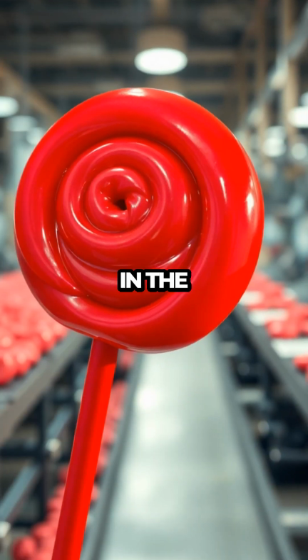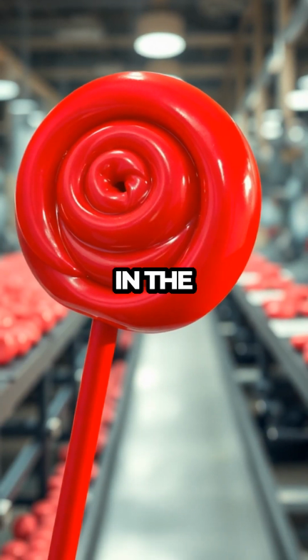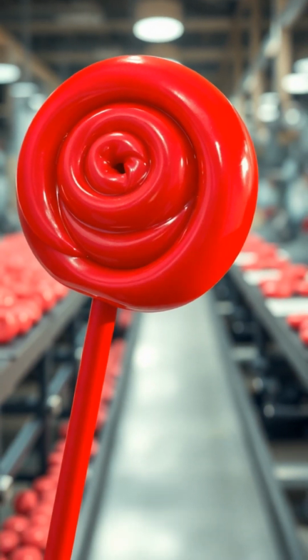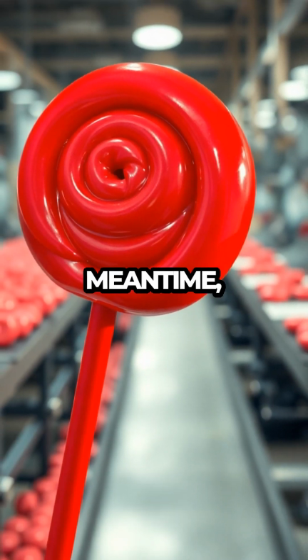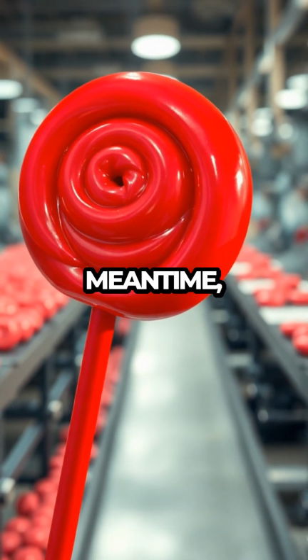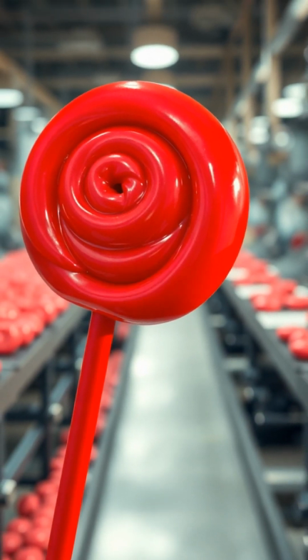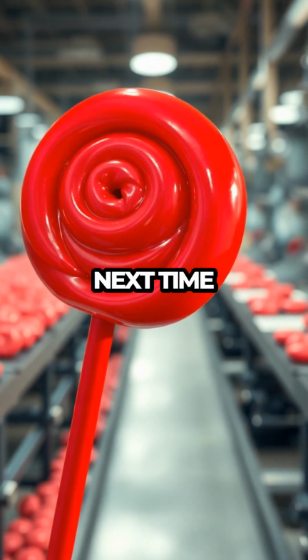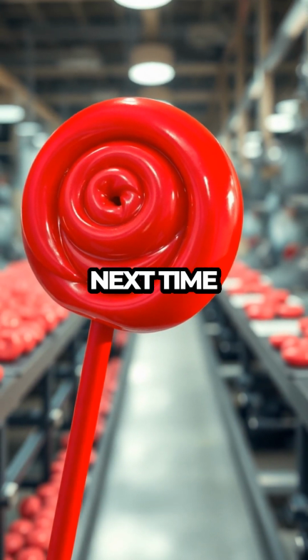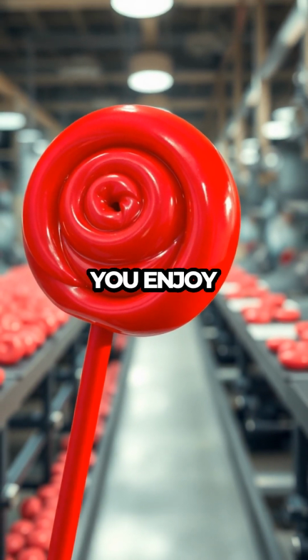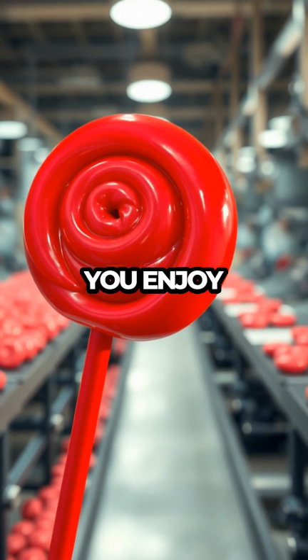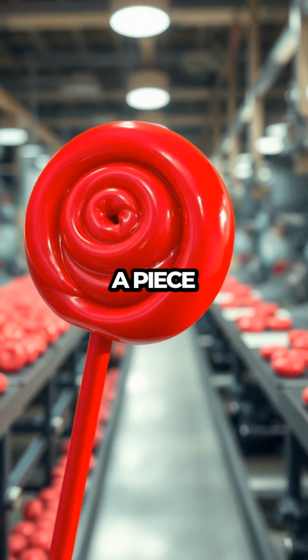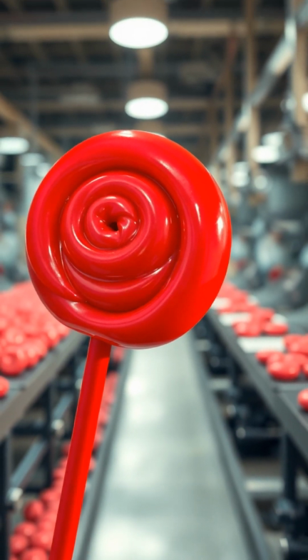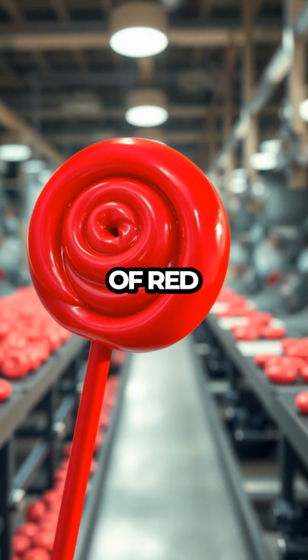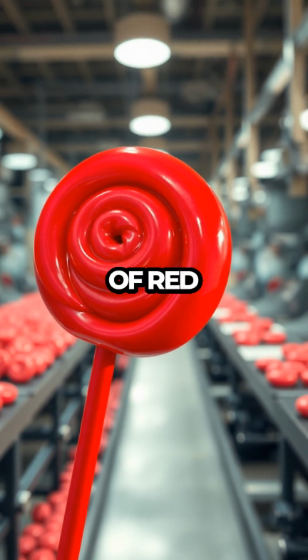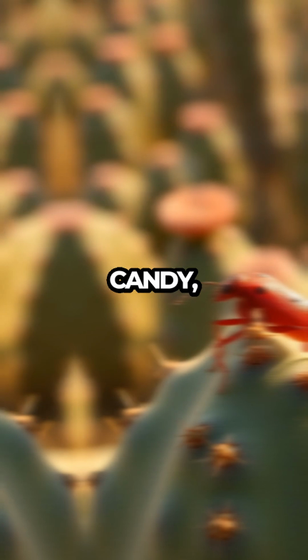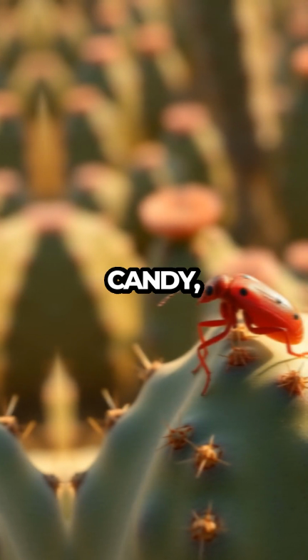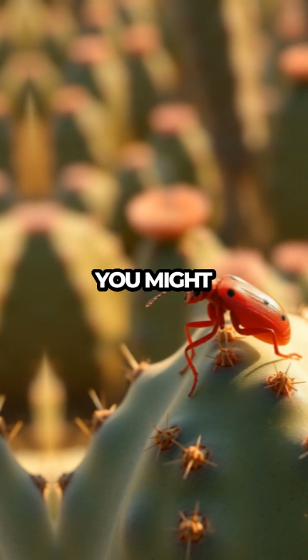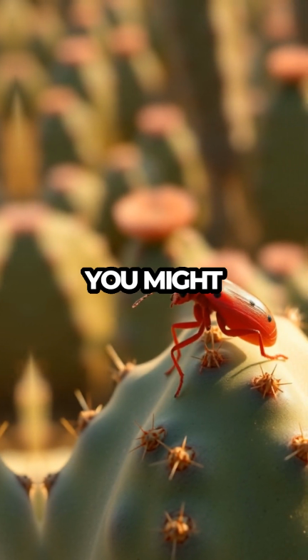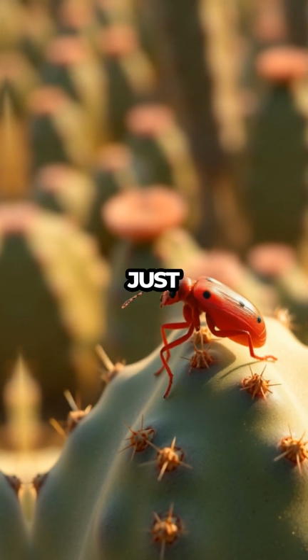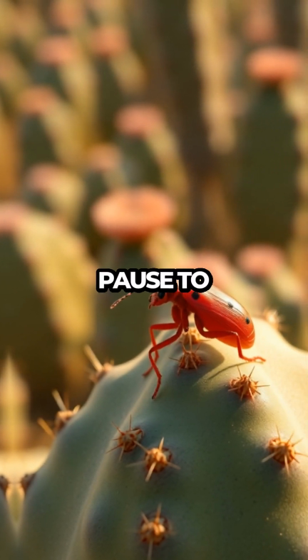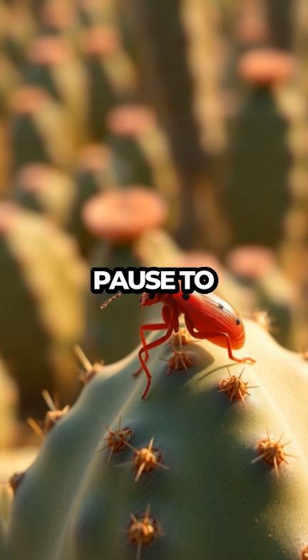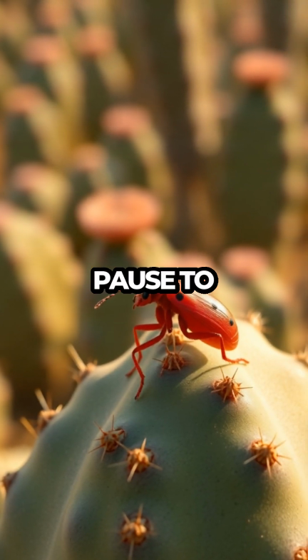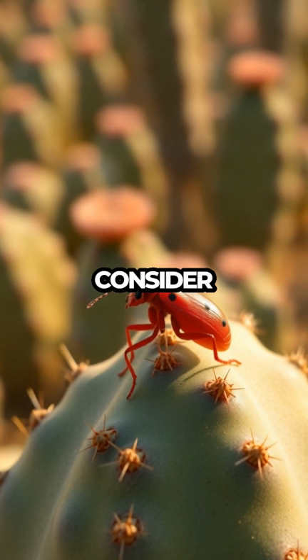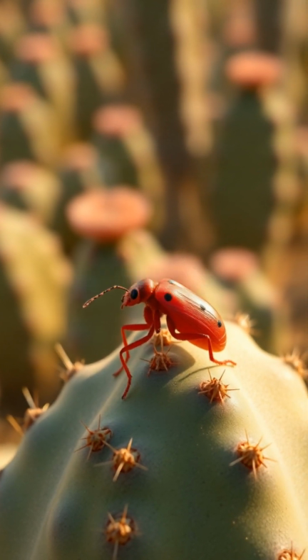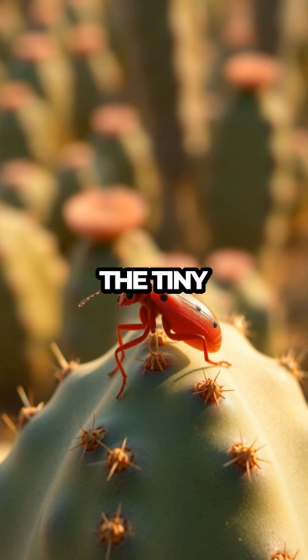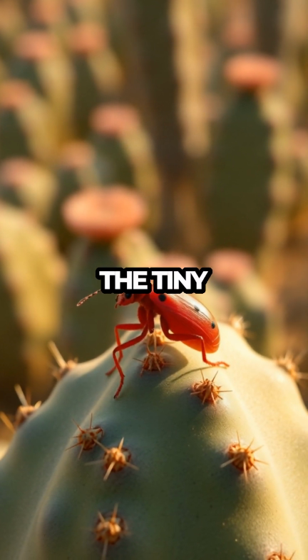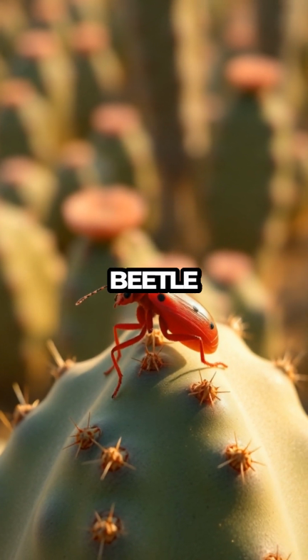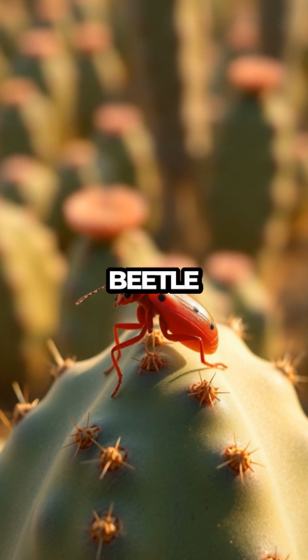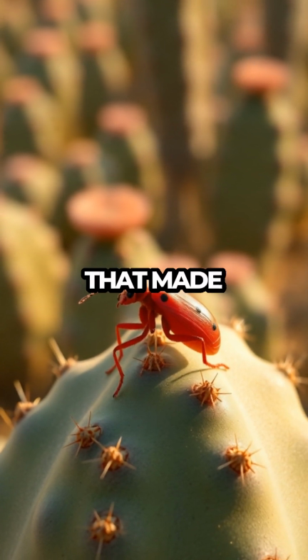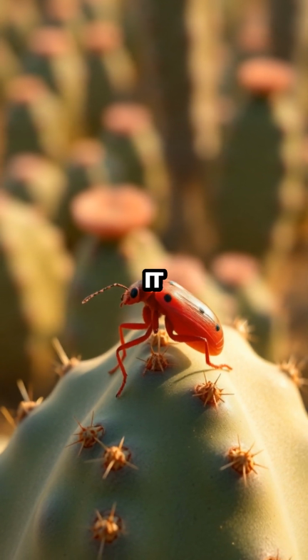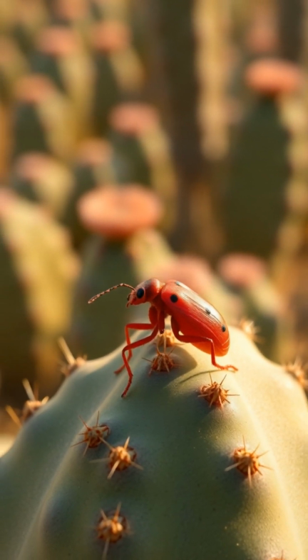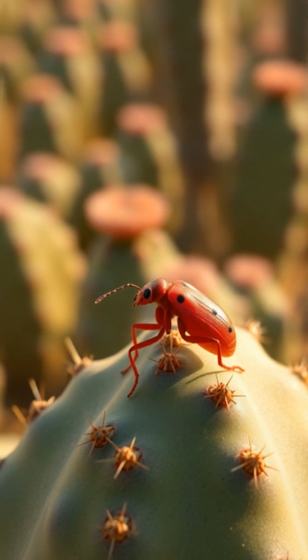In the meantime, next time you enjoy a piece of red candy, you might just pause to consider the tiny beetle that made it possible.